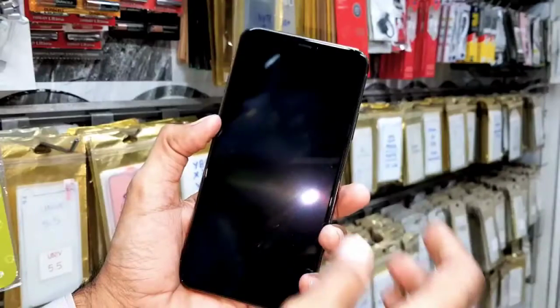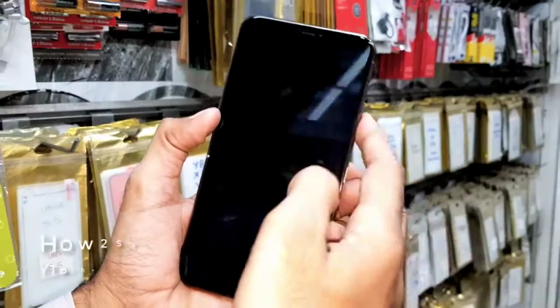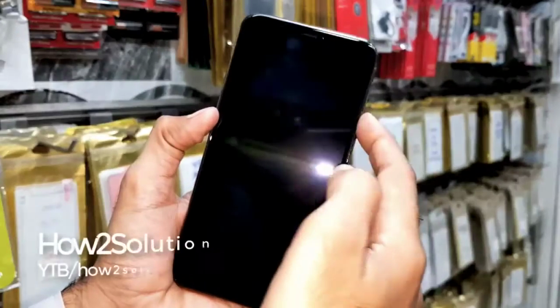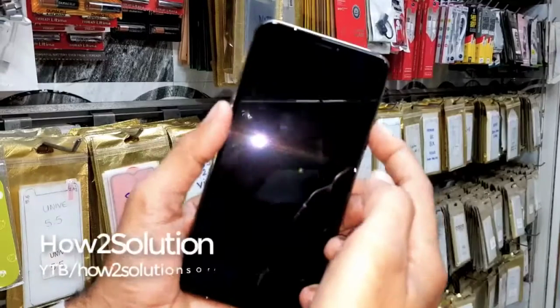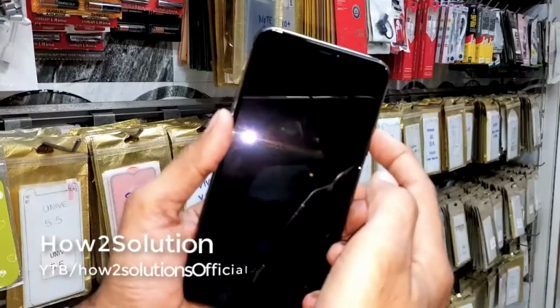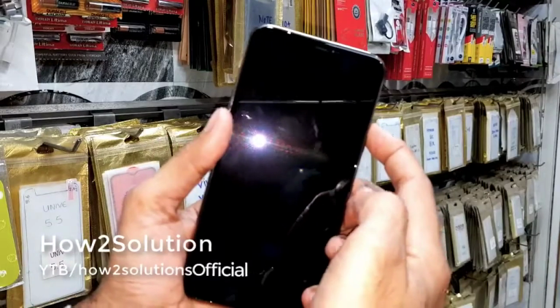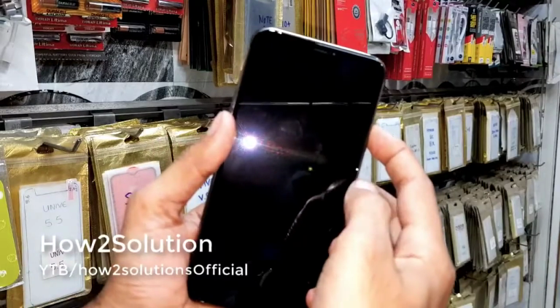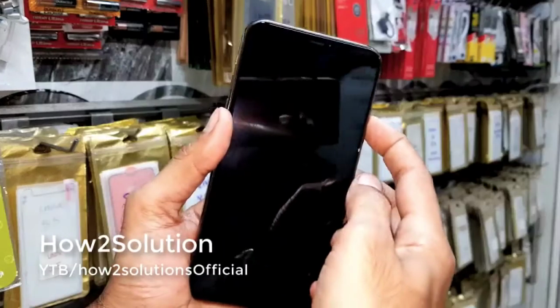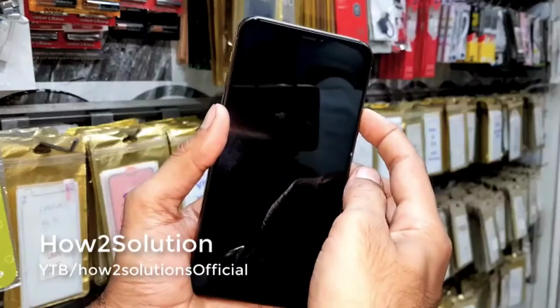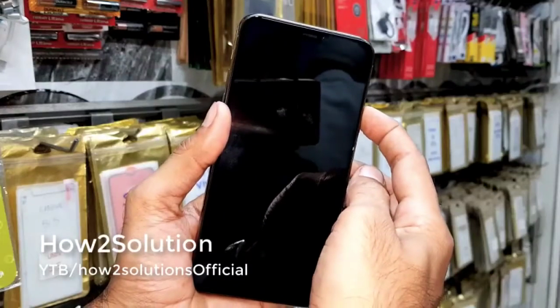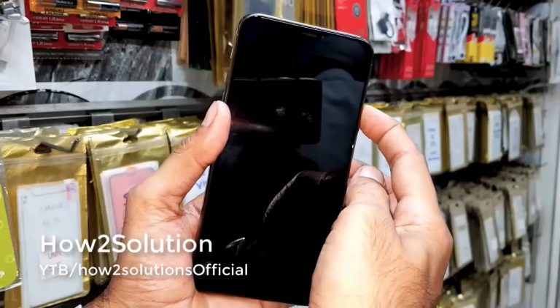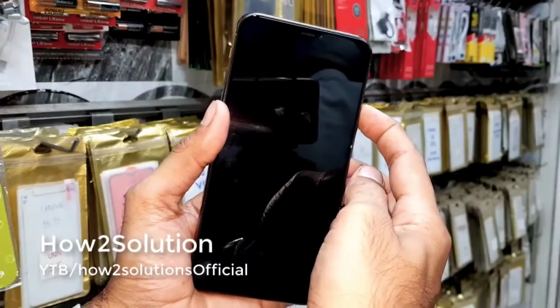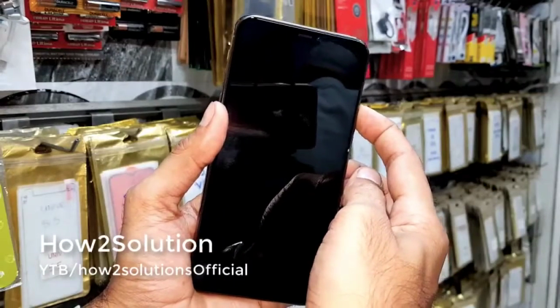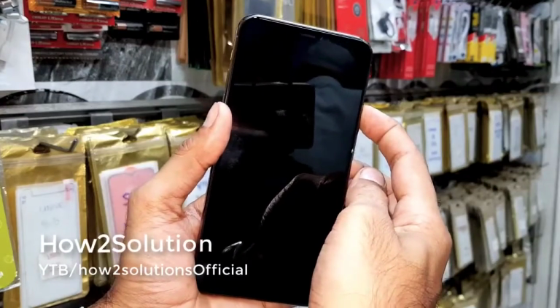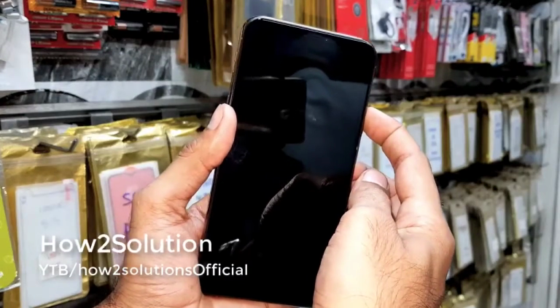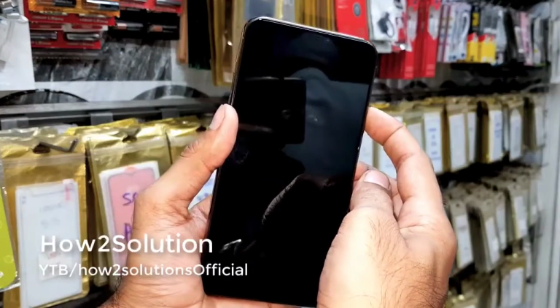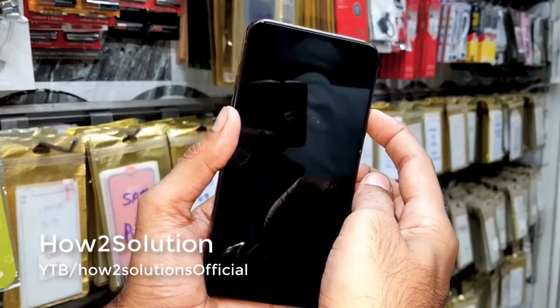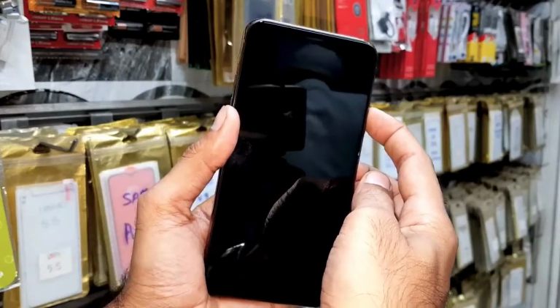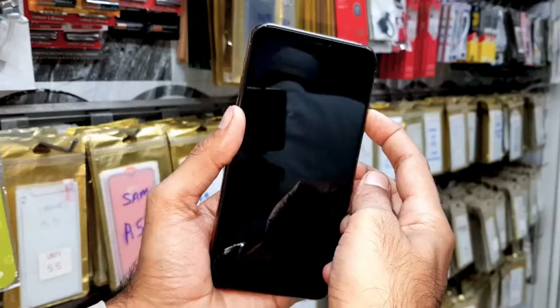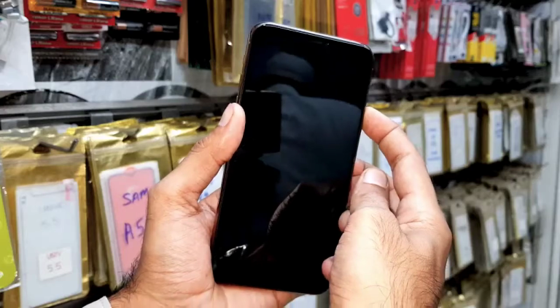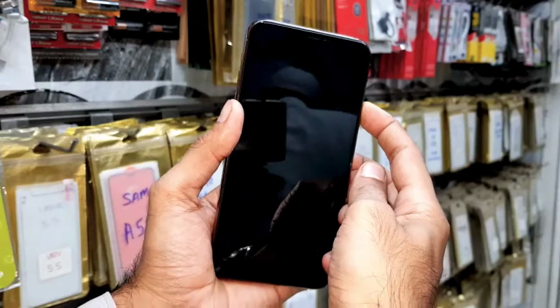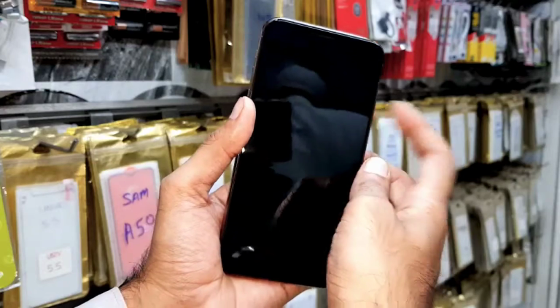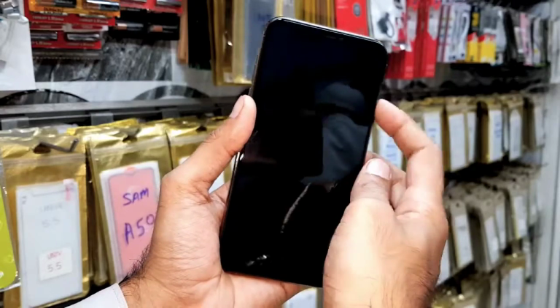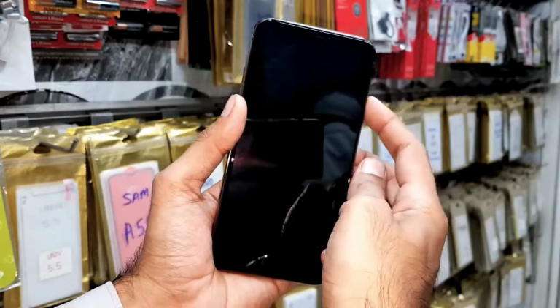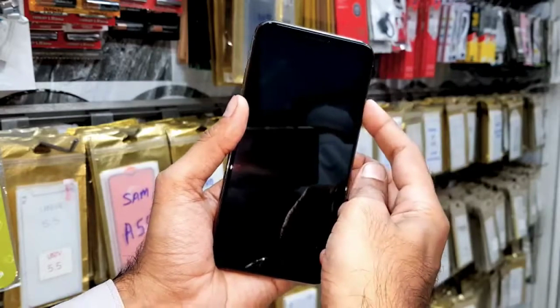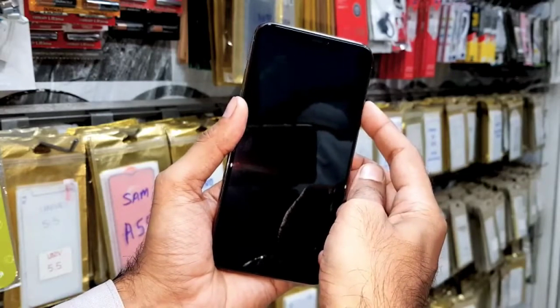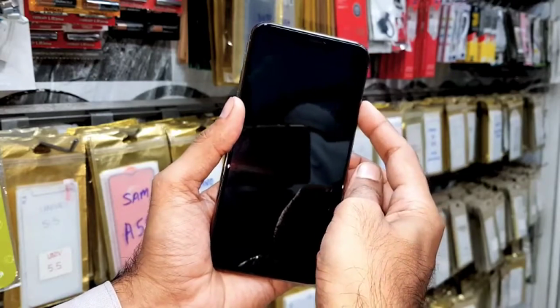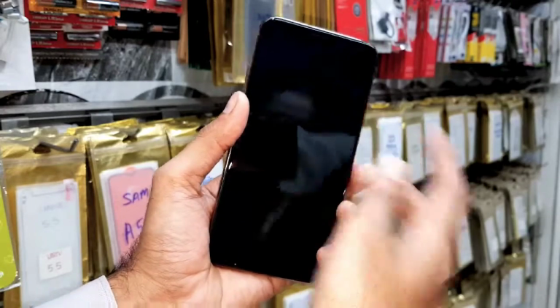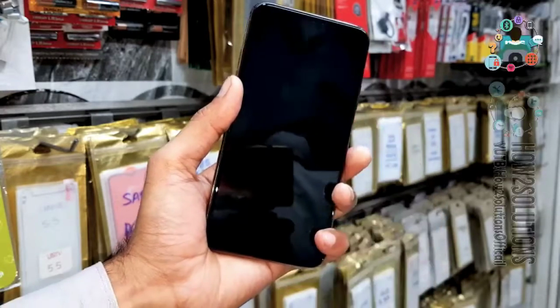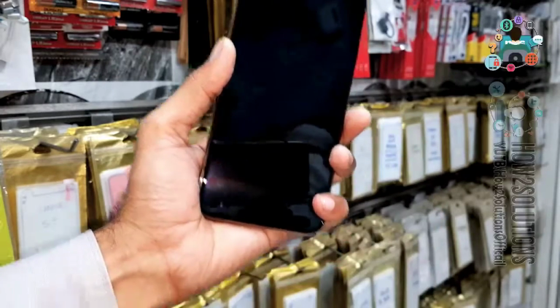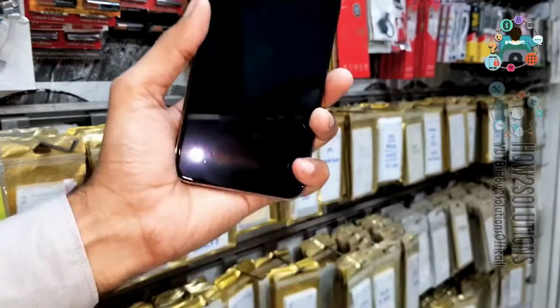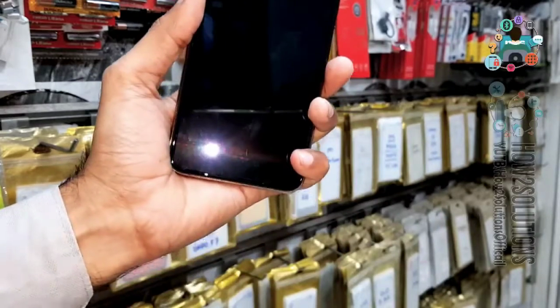After pressing the power key, if the device is not turning on, then this solution is working for you. Now start the solution from here.